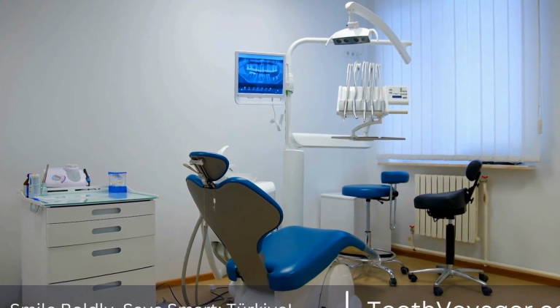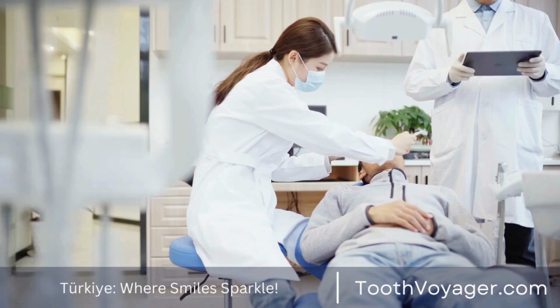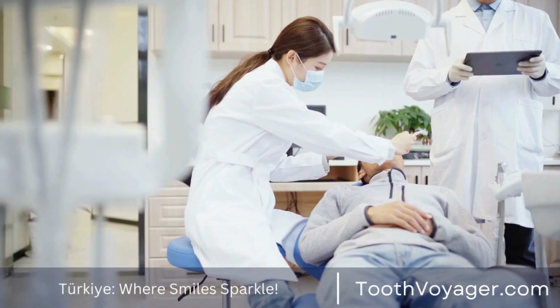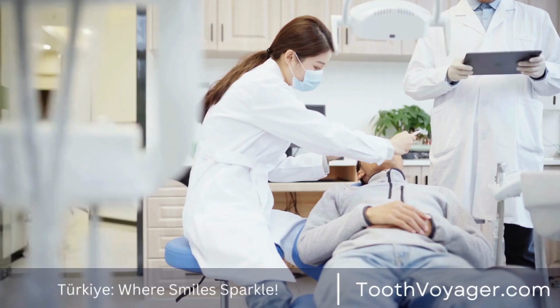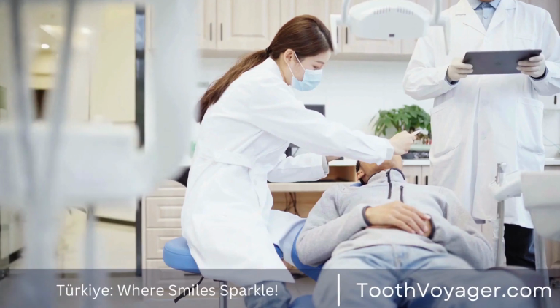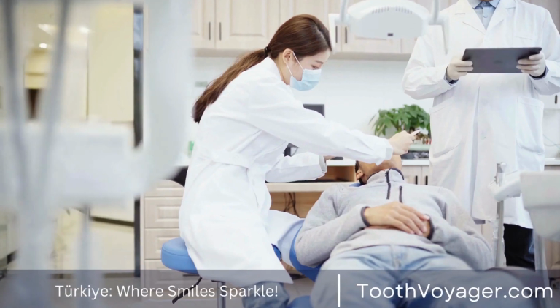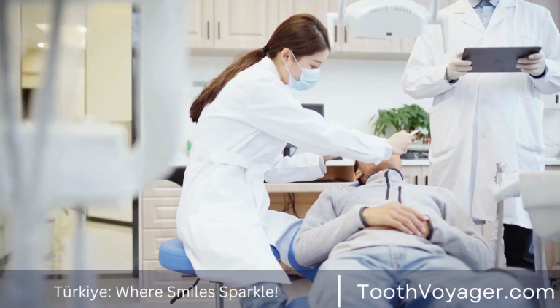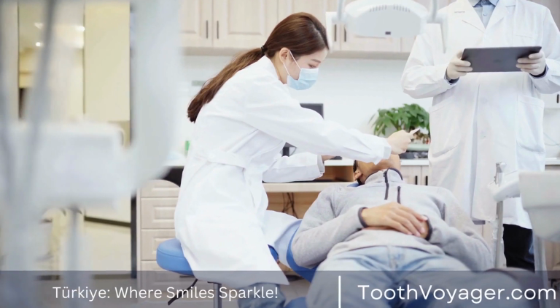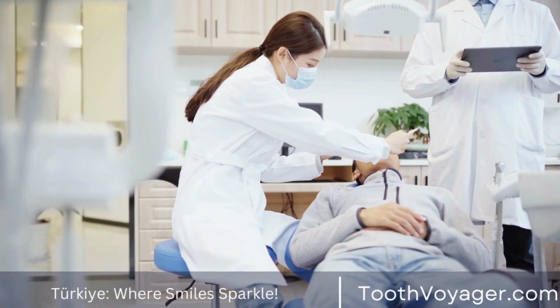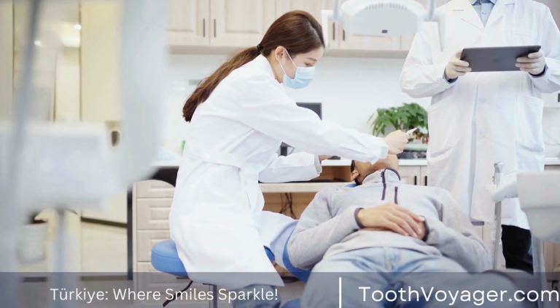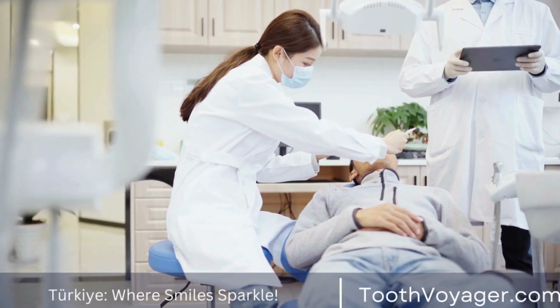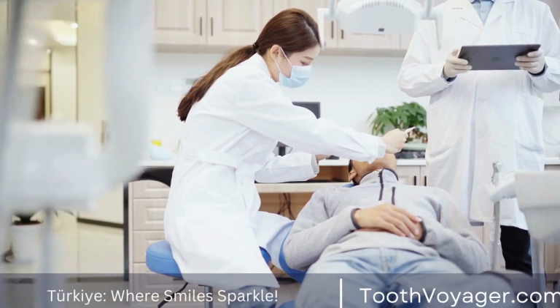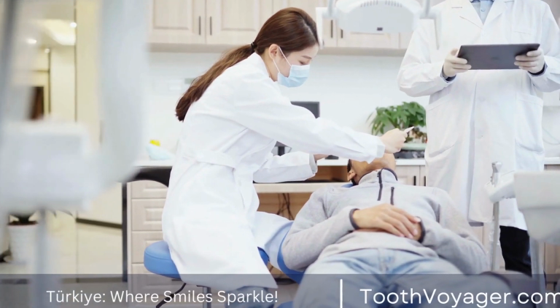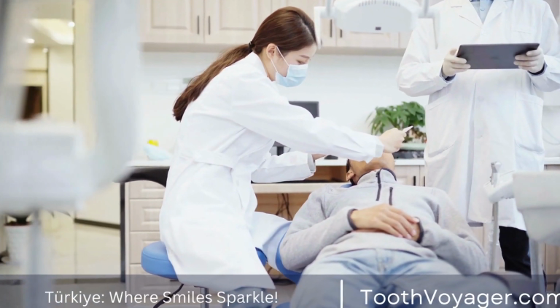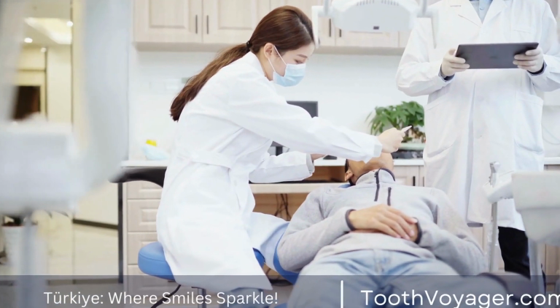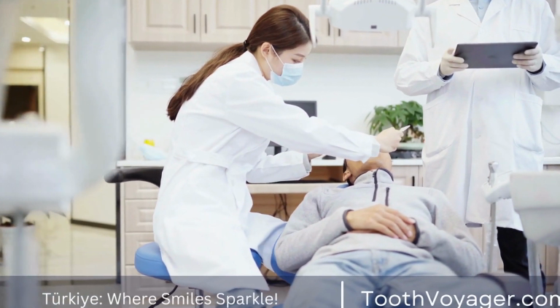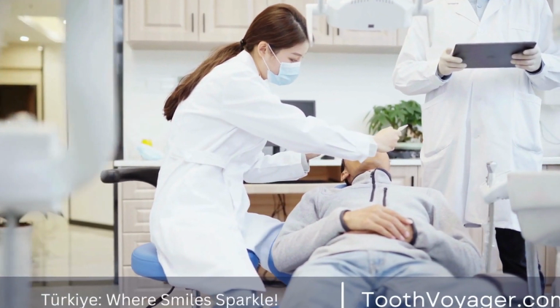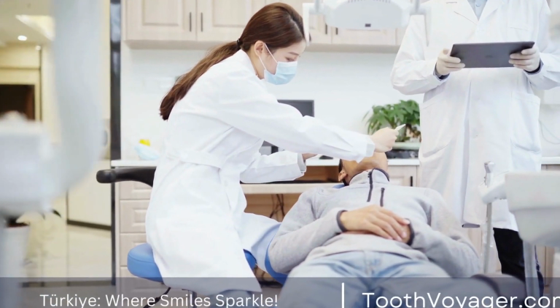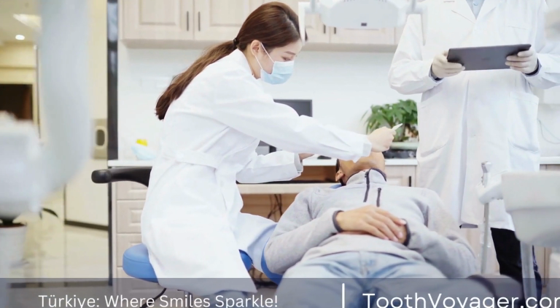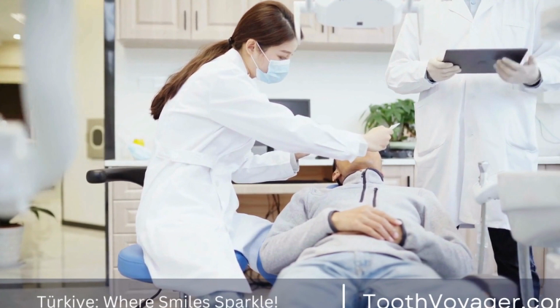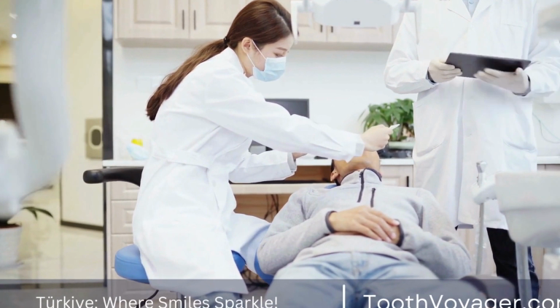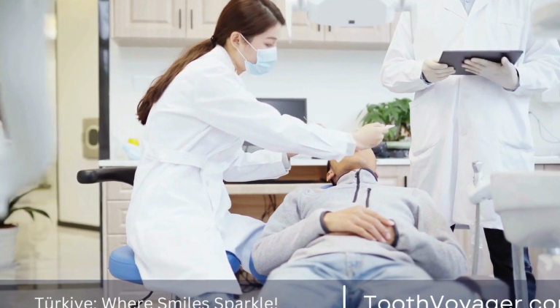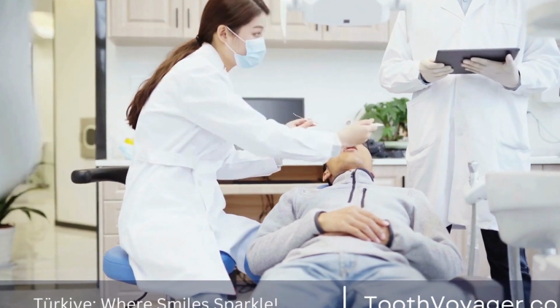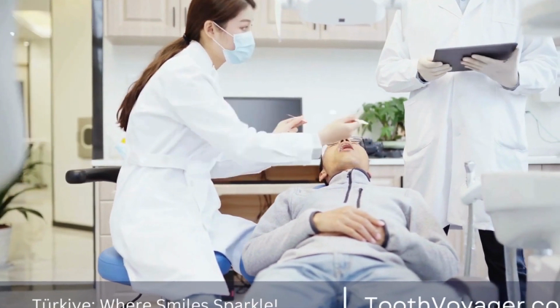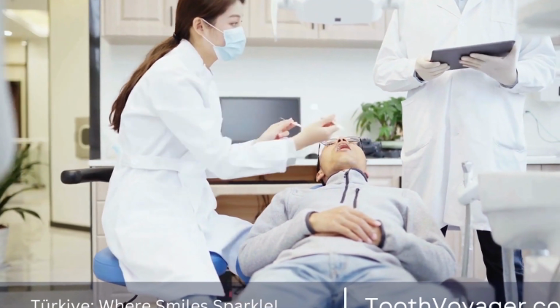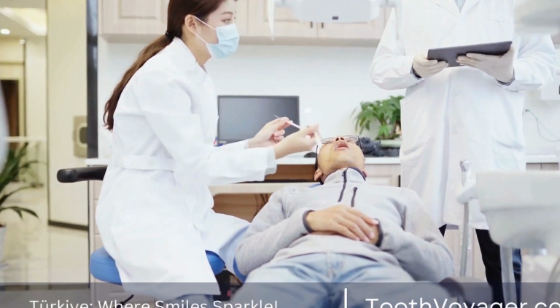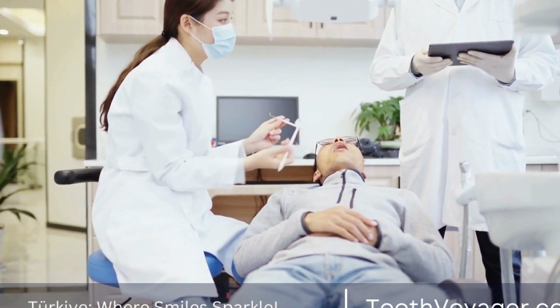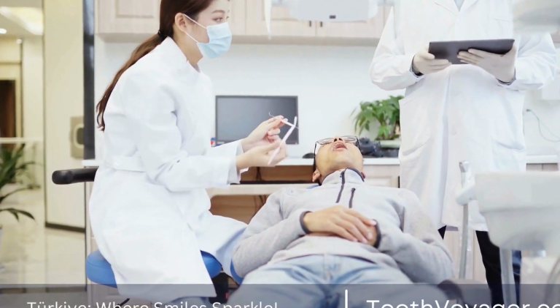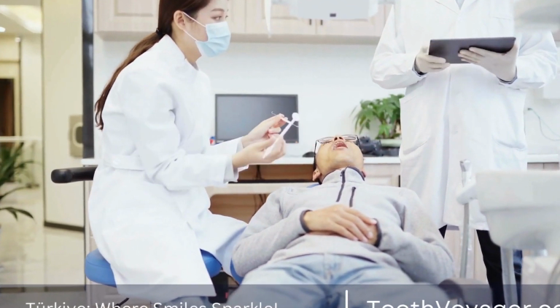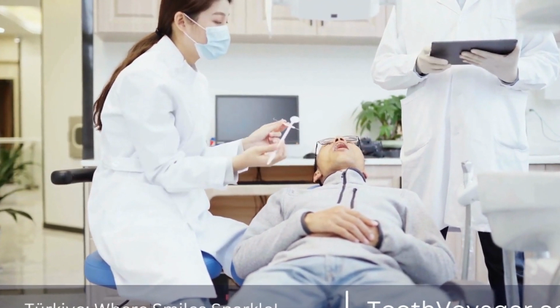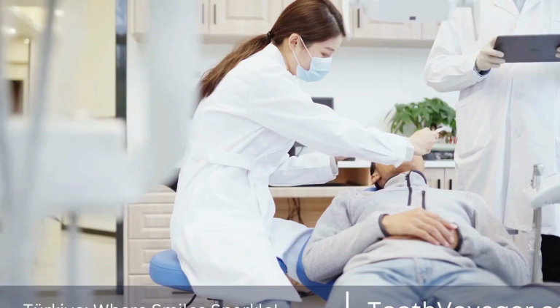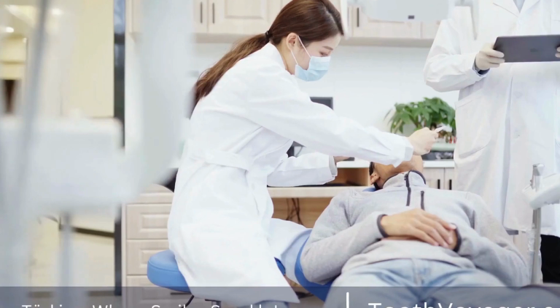Patients may also want to consider using a night guard to protect their veneers while they sleep. With proper care, dental veneers can last for many years, providing a beautiful and confident smile.